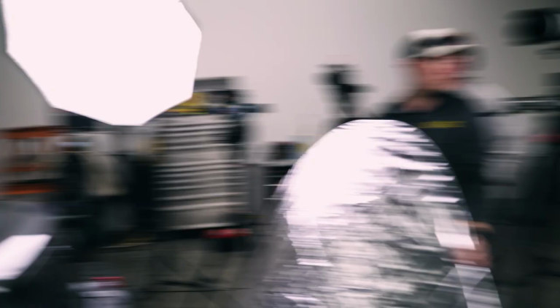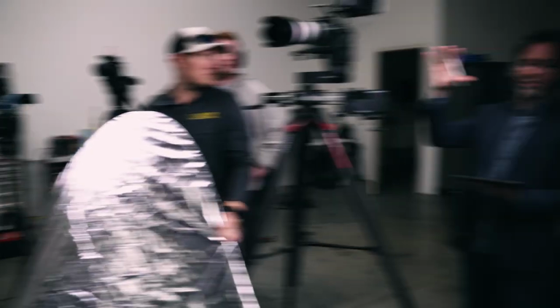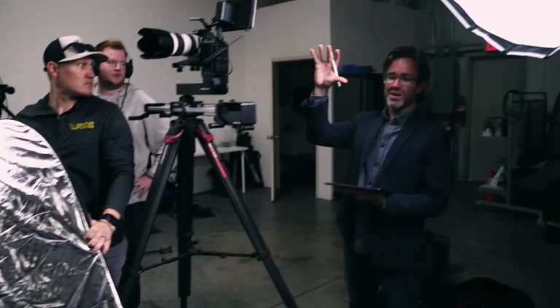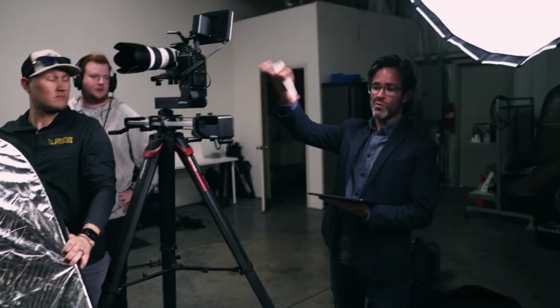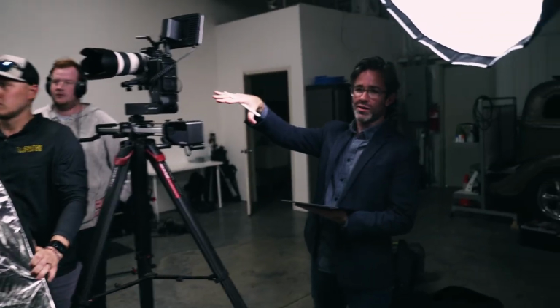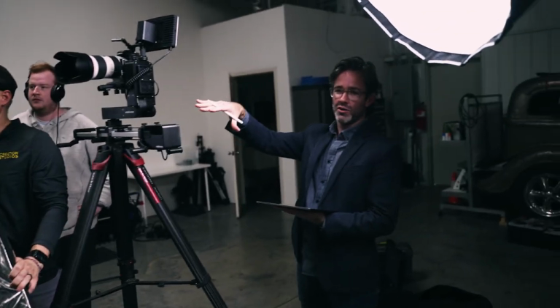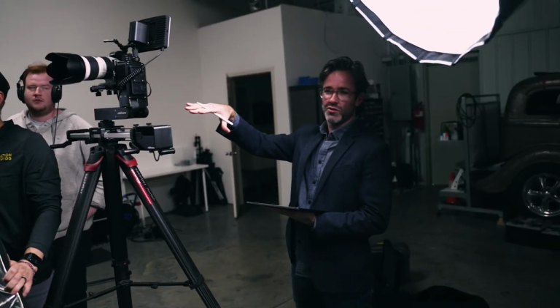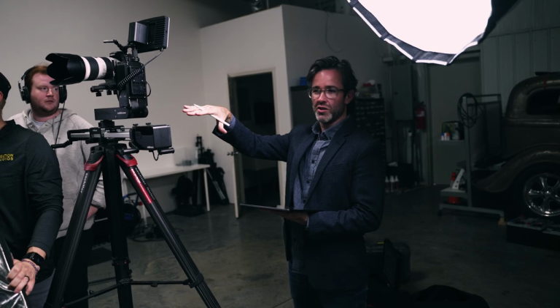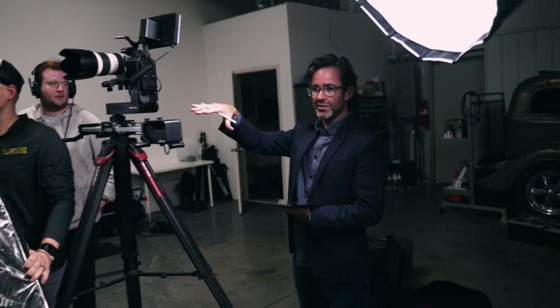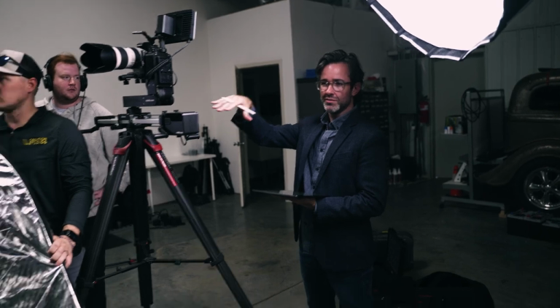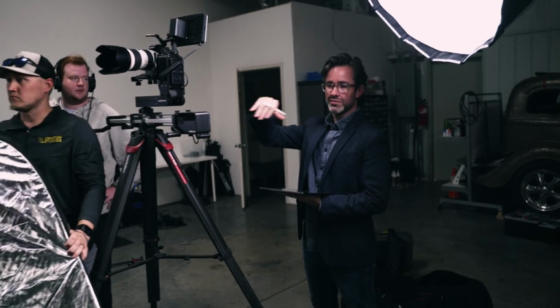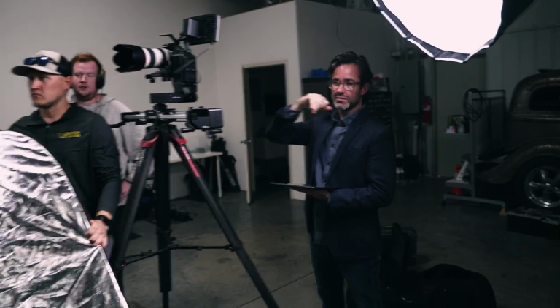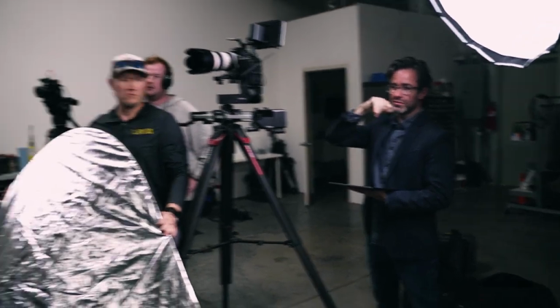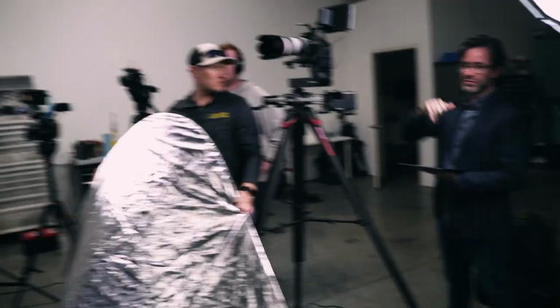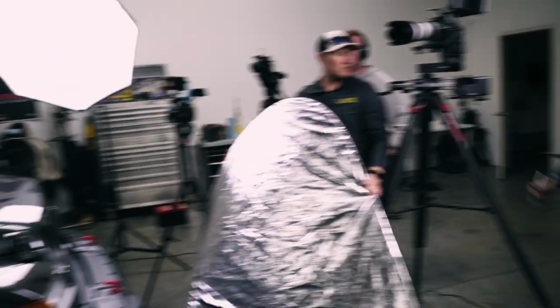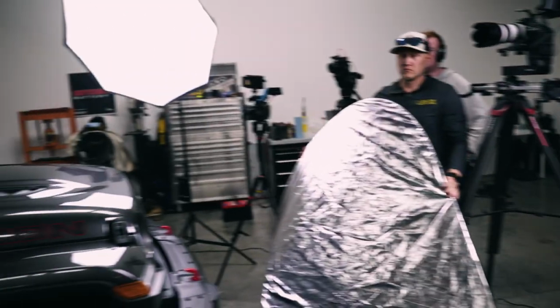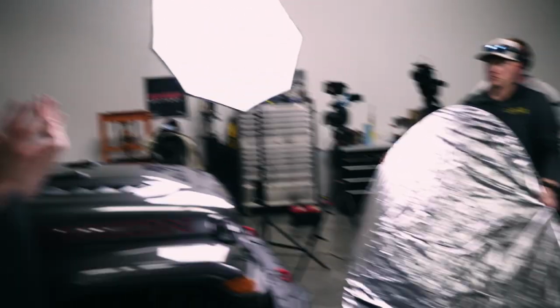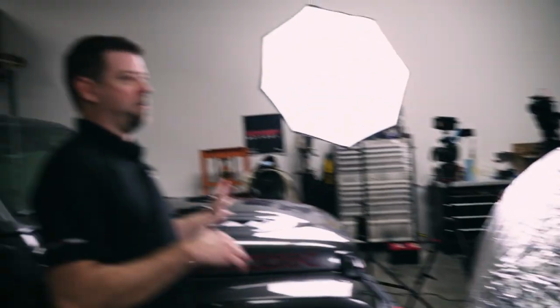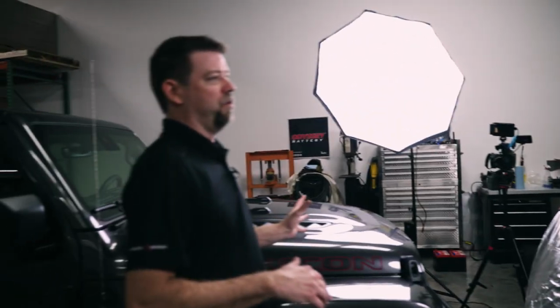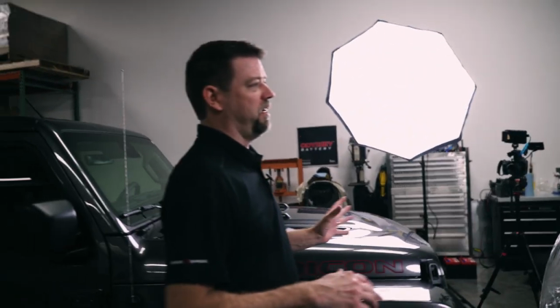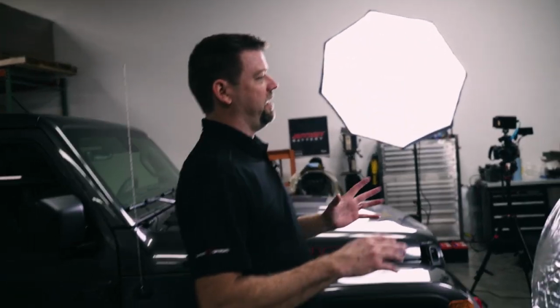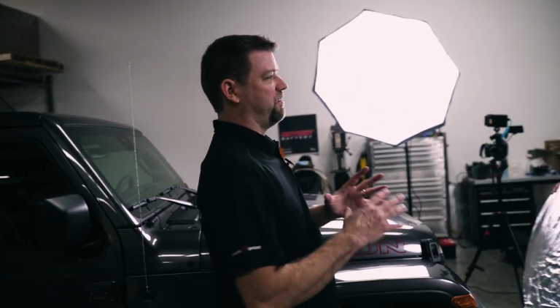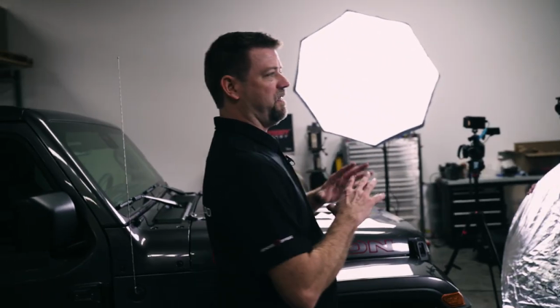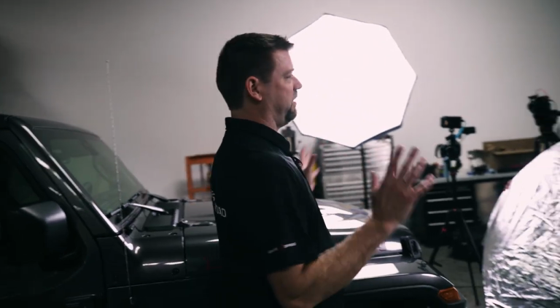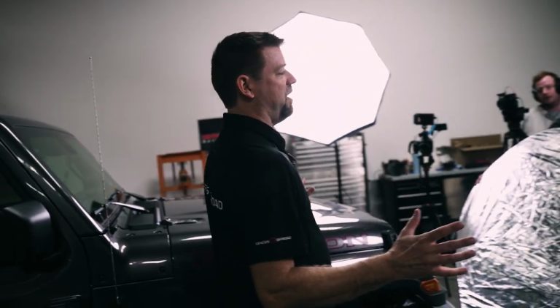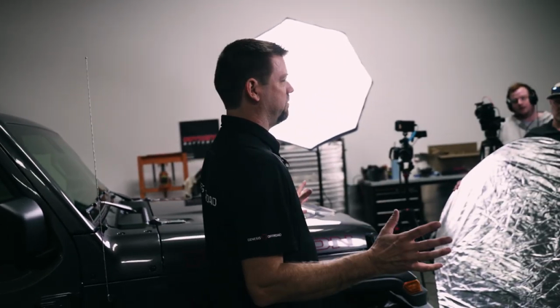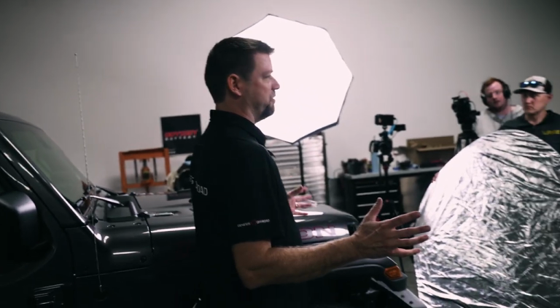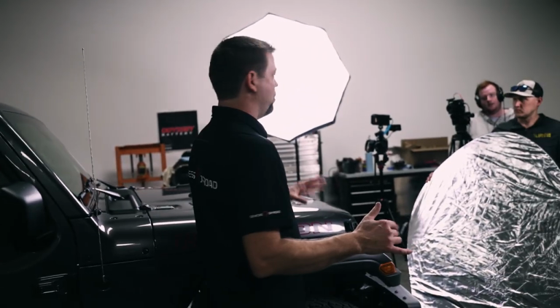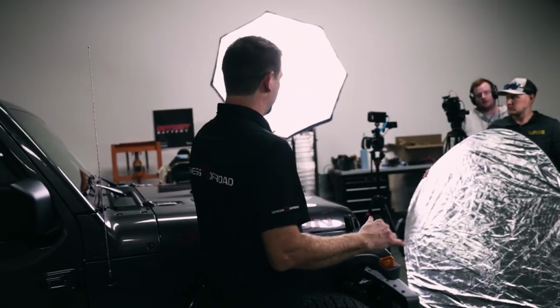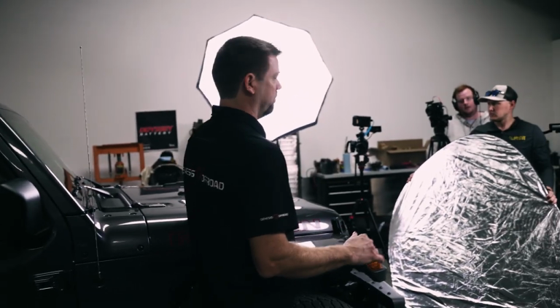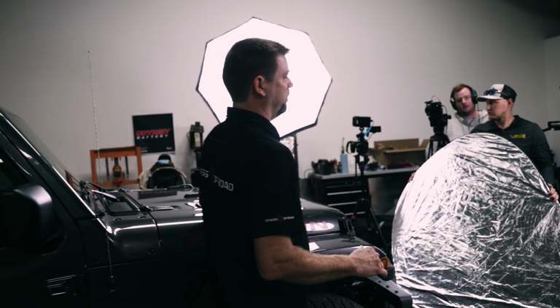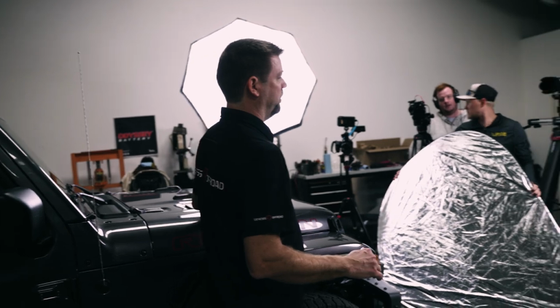The dual battery system is not under the hood — it is physically impossible. There's no room under the hood.